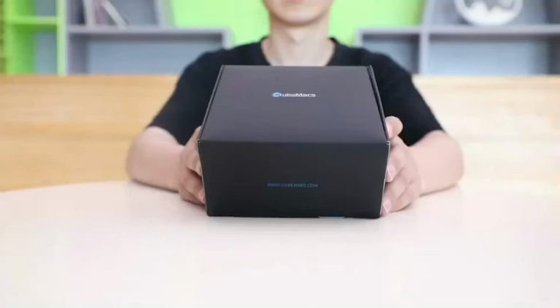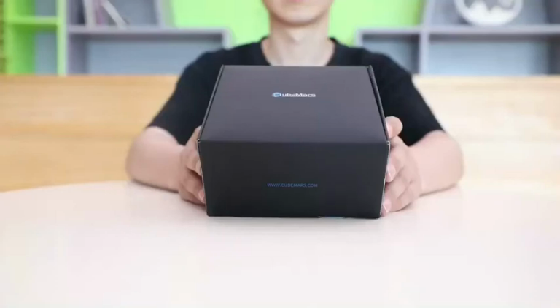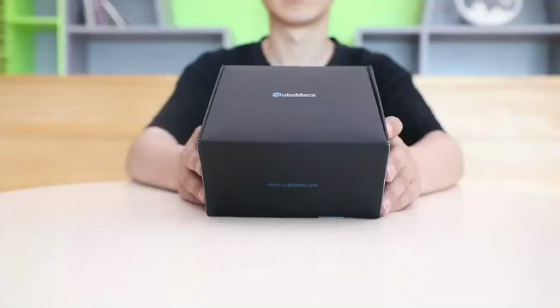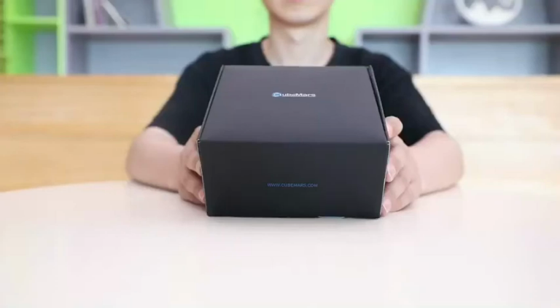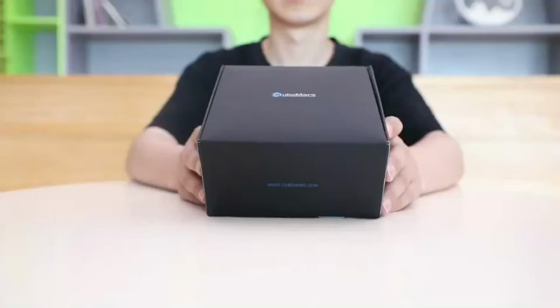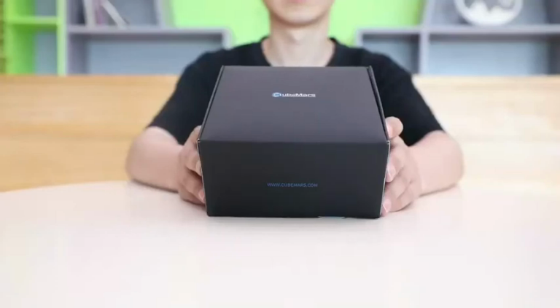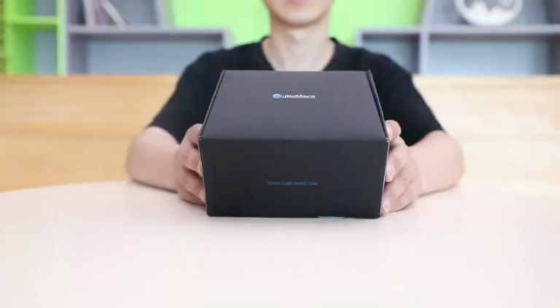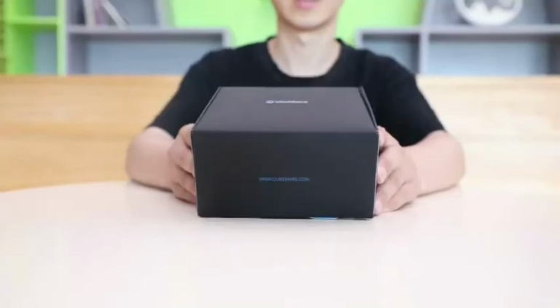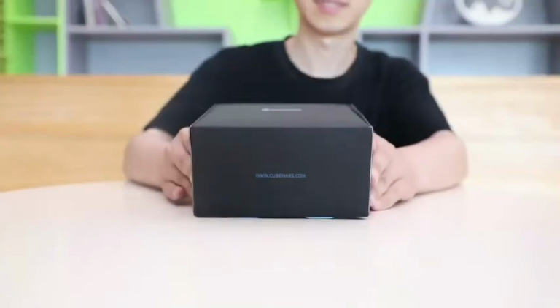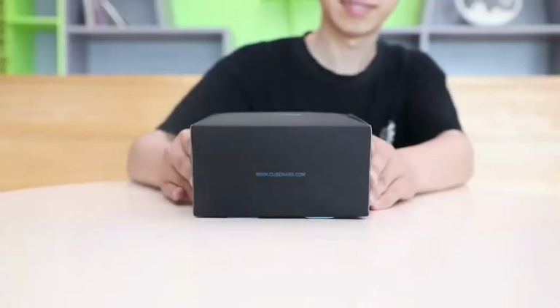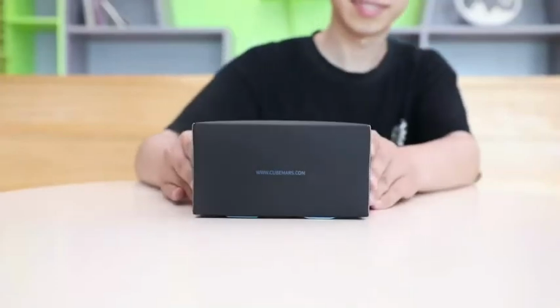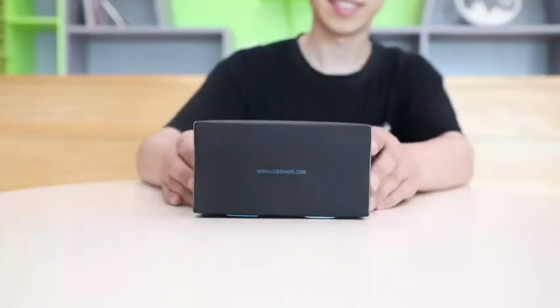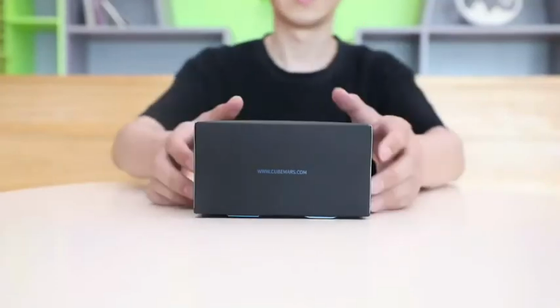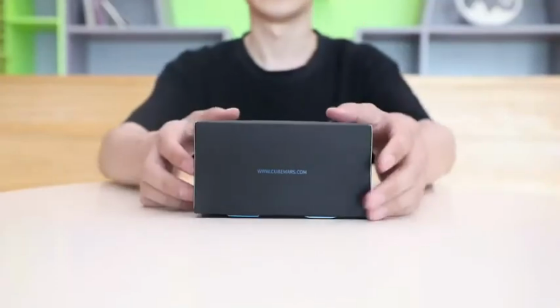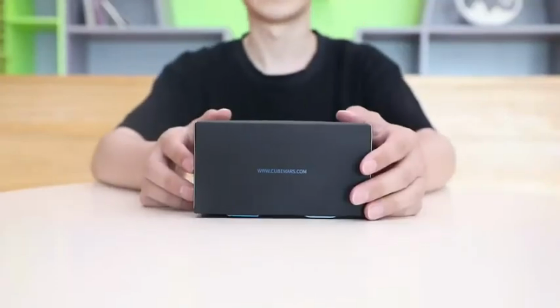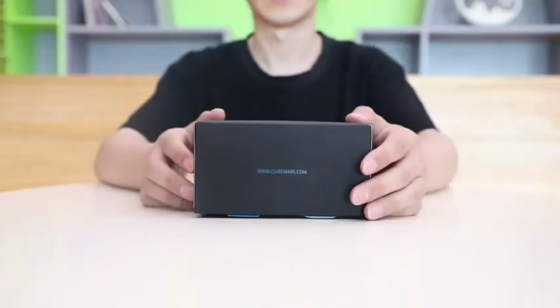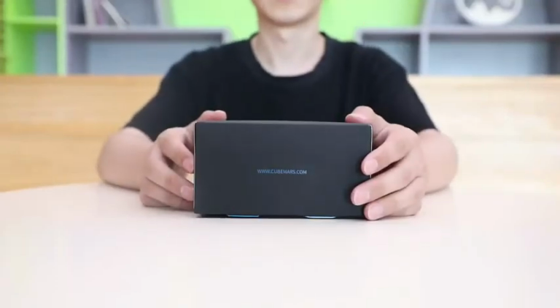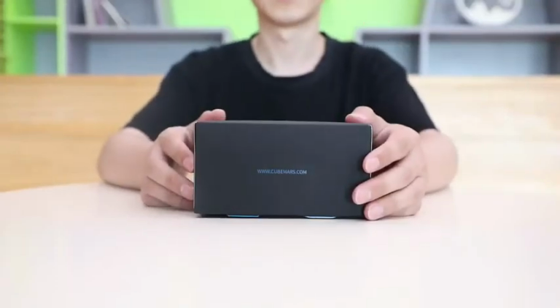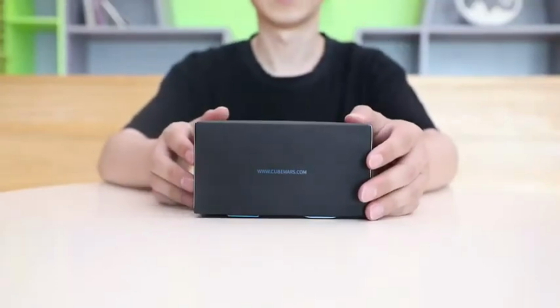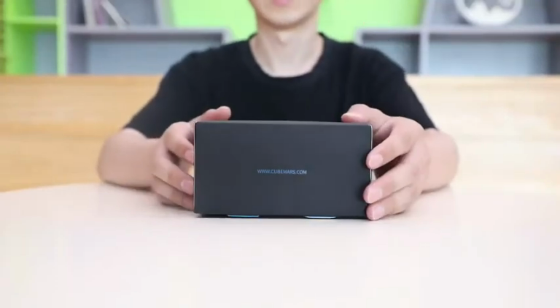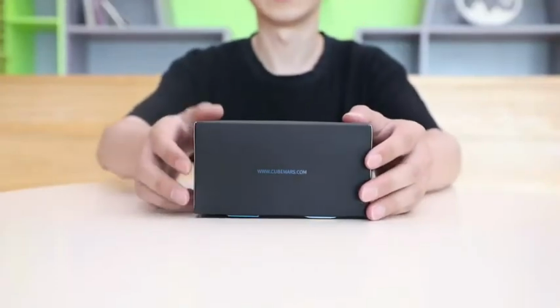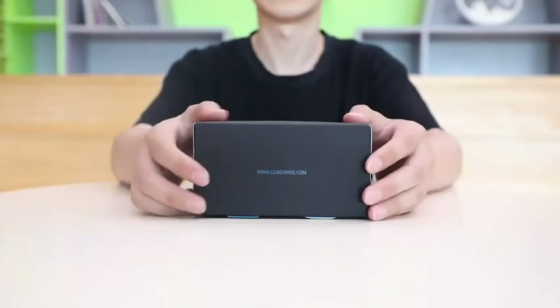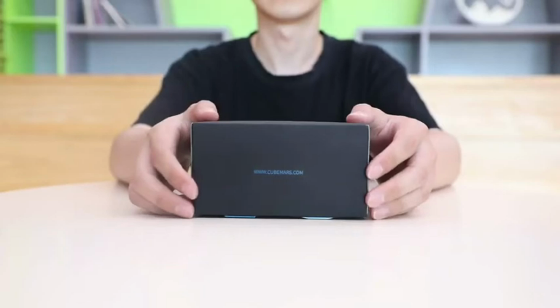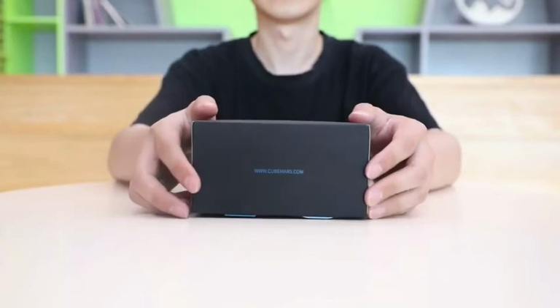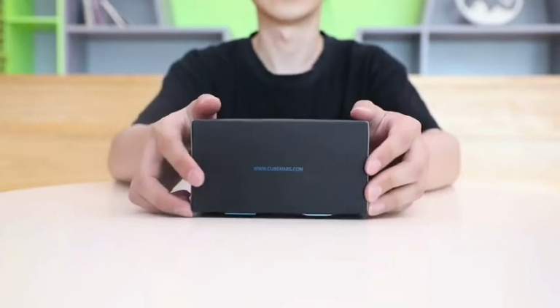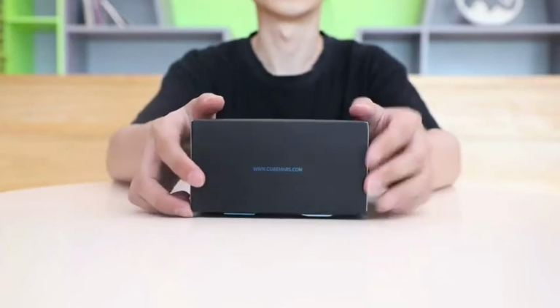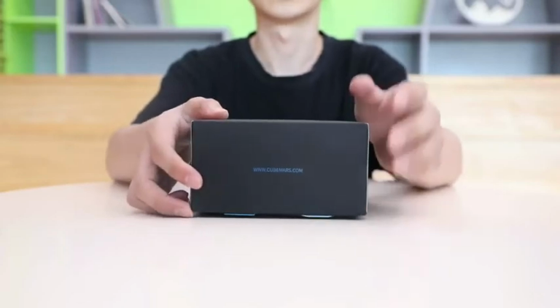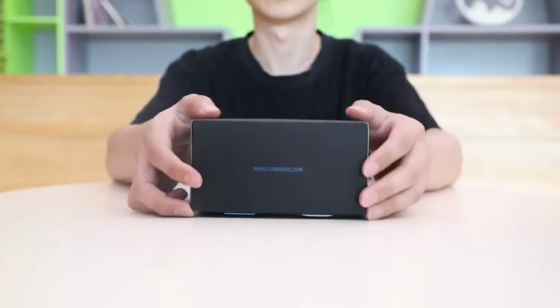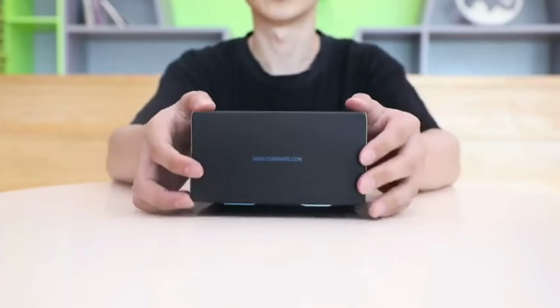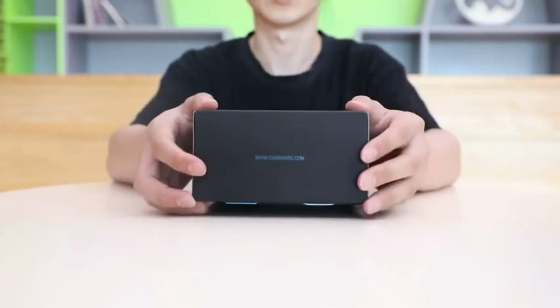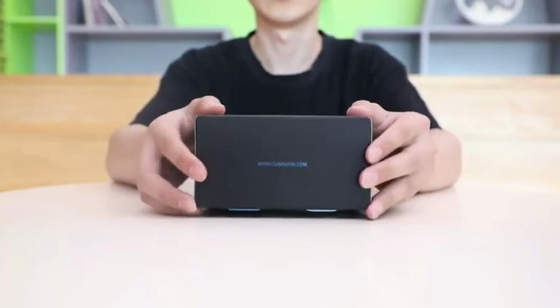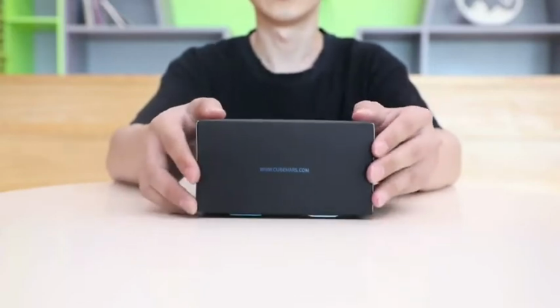Hey guys, welcome back to QMARS. Today we're going to talk about QMARS, its company and its products.